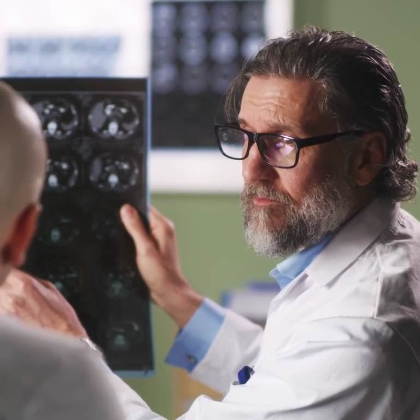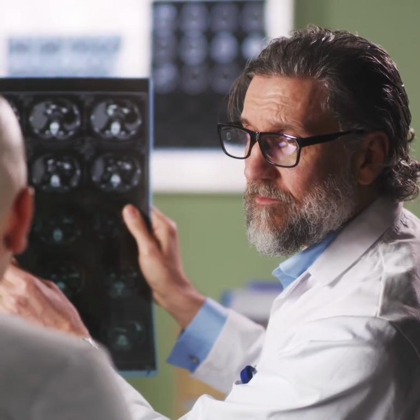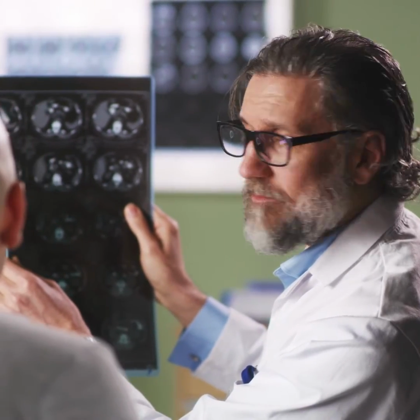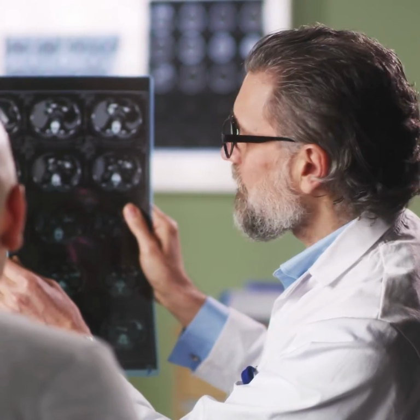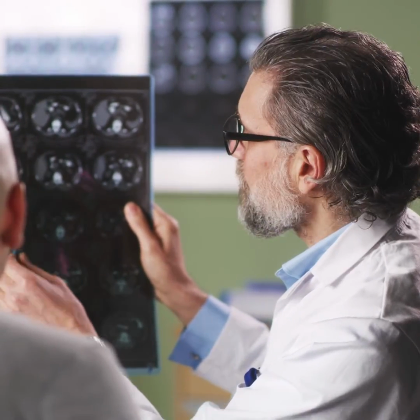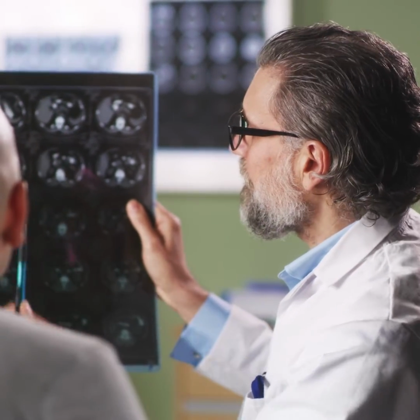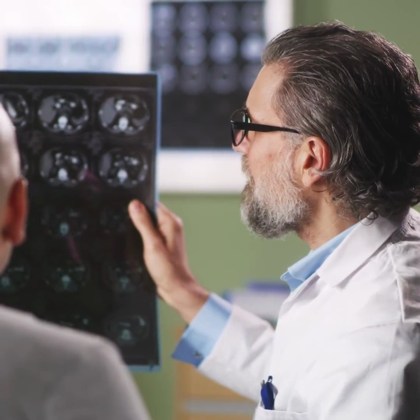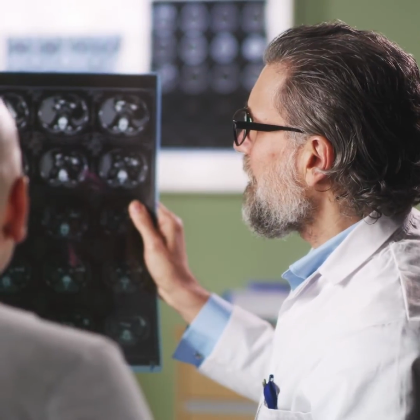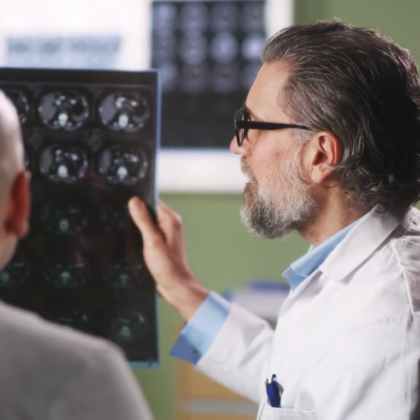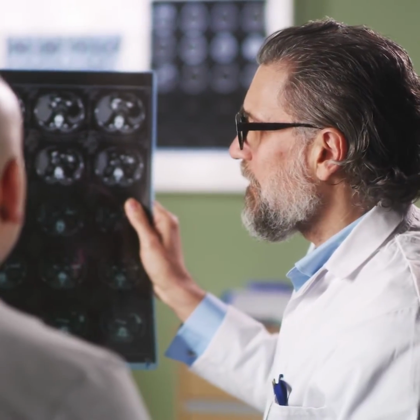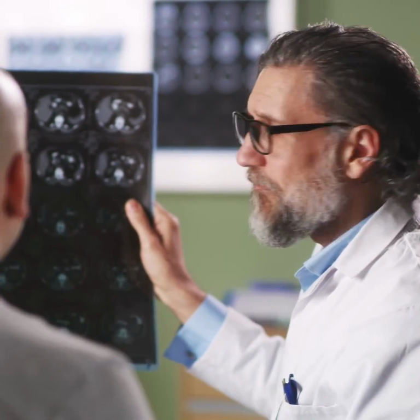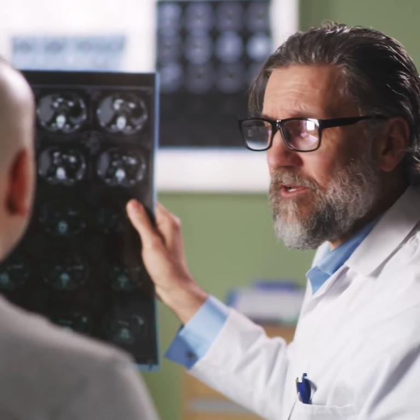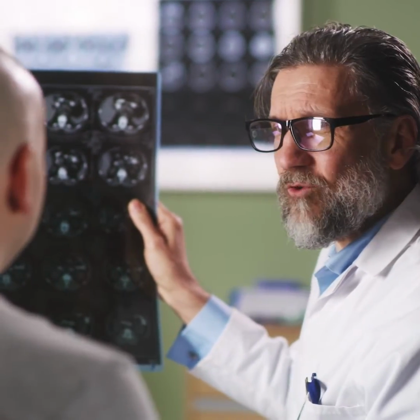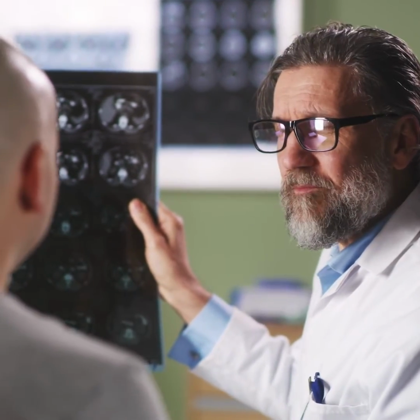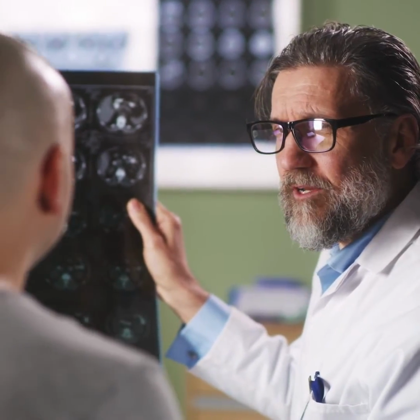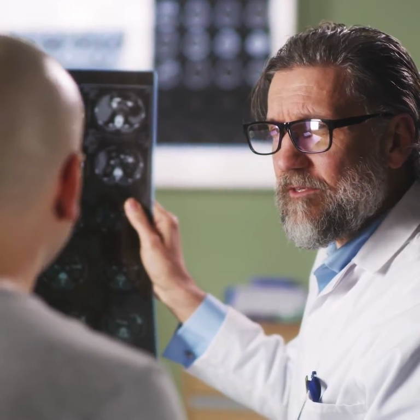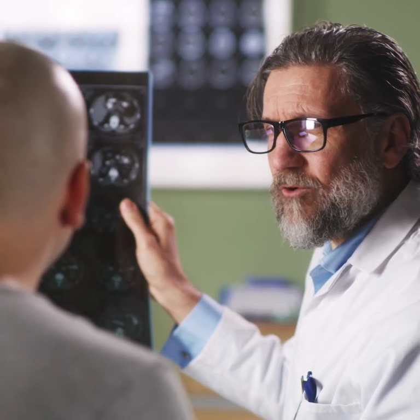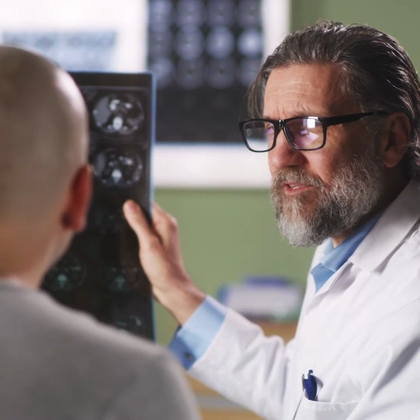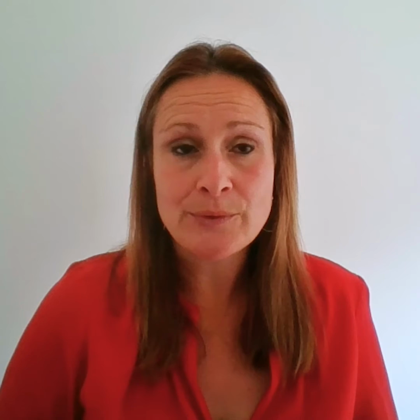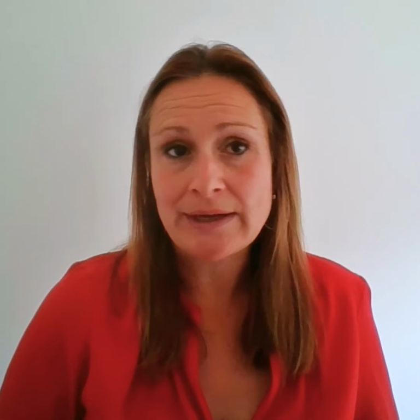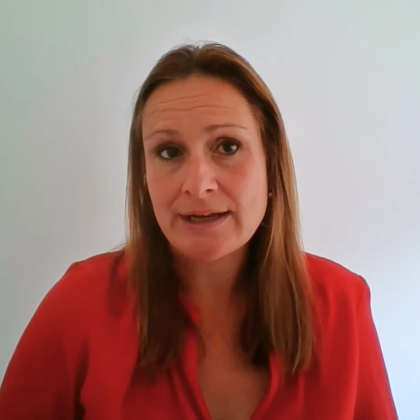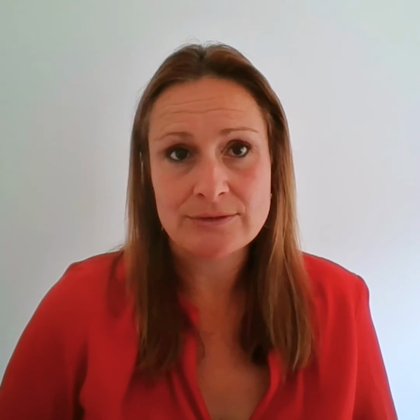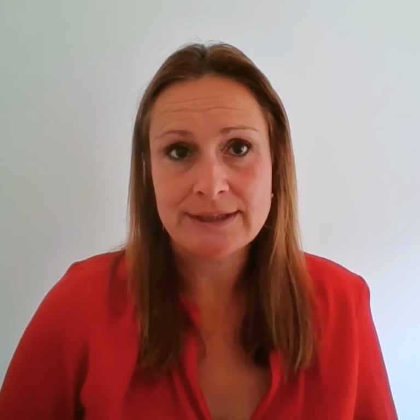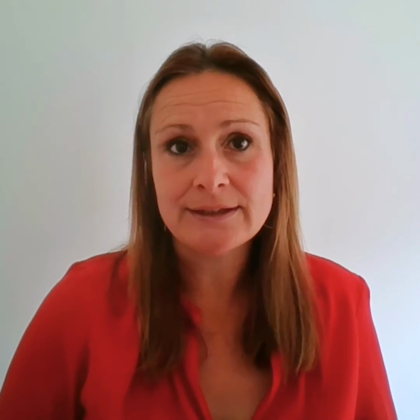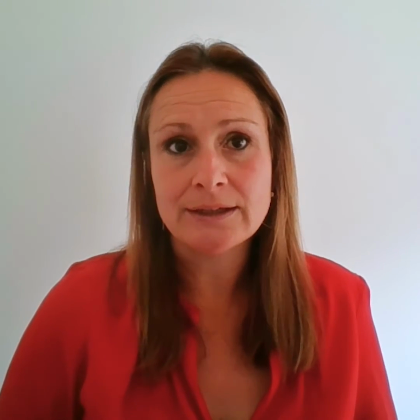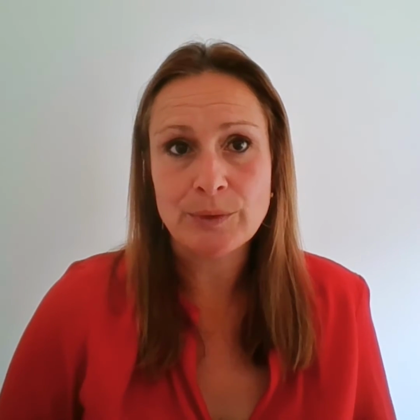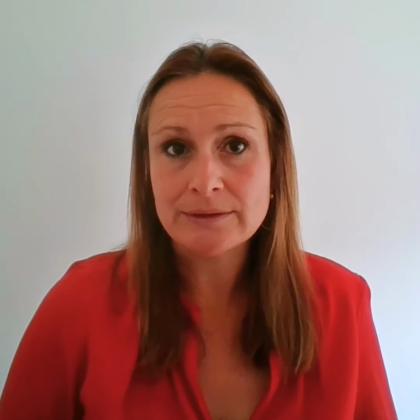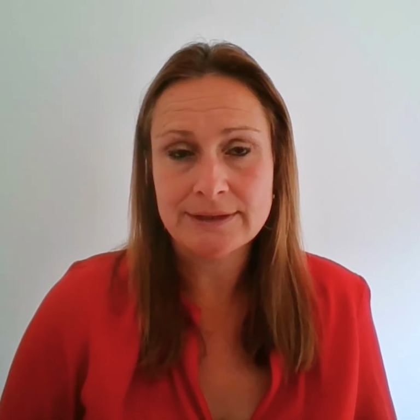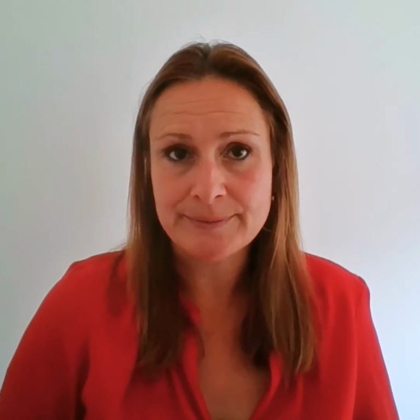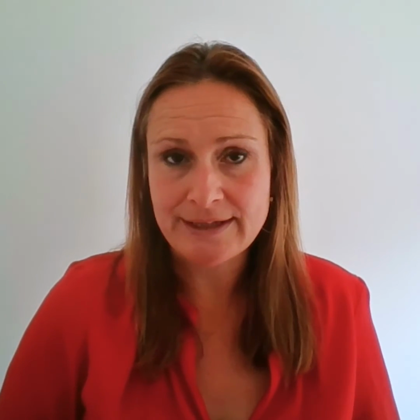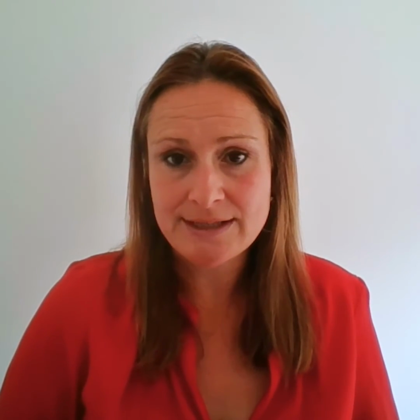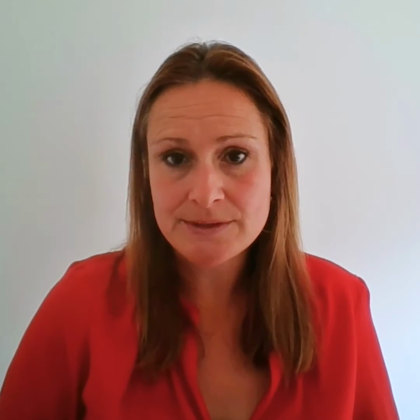Overall, each patient is going to be followed up for seven weeks. Once all the patients have been enrolled and completed in the study, we will analyze all the data and determine the next steps.